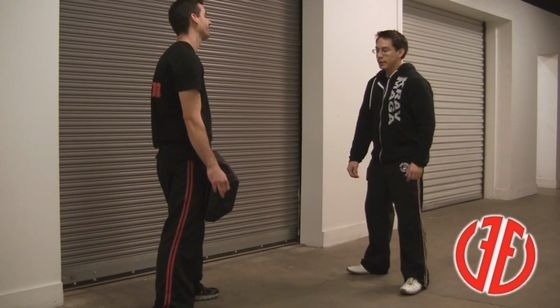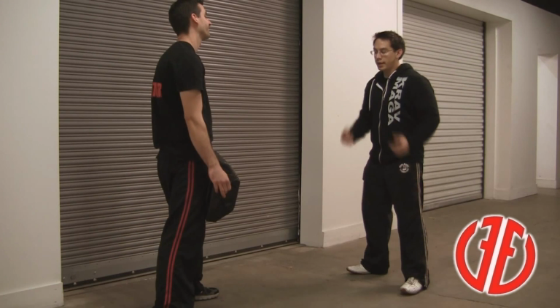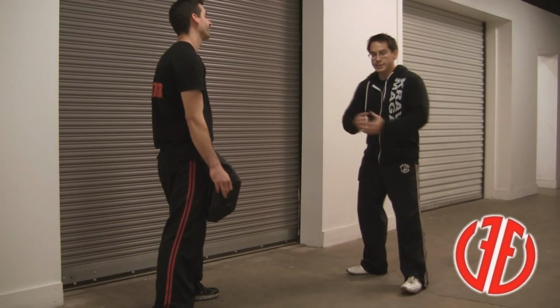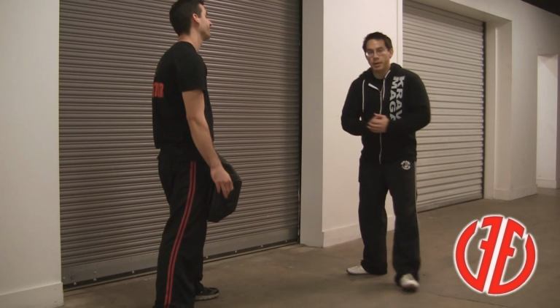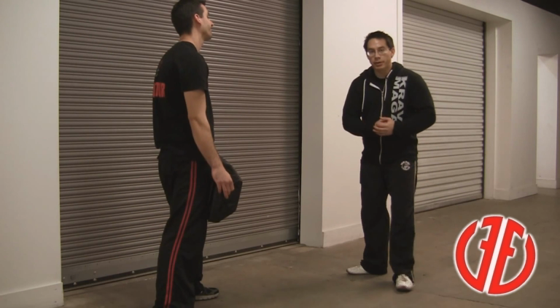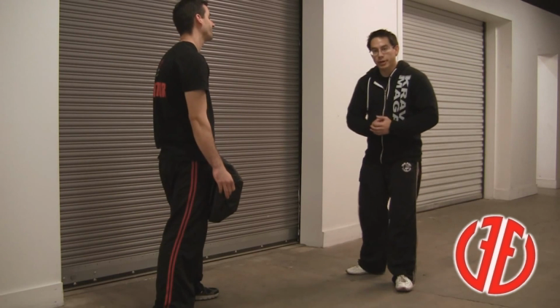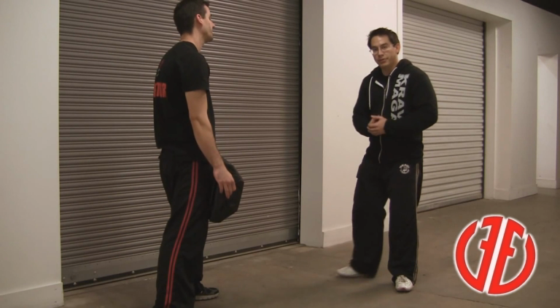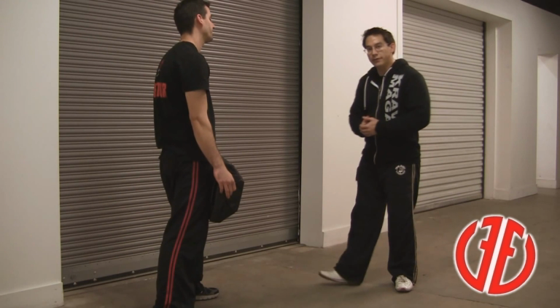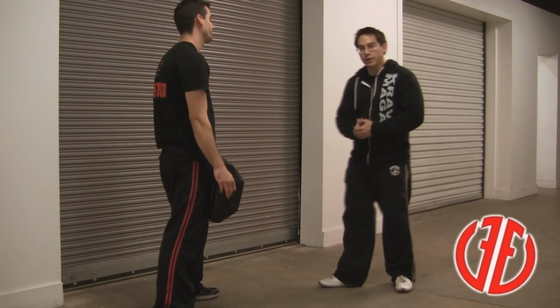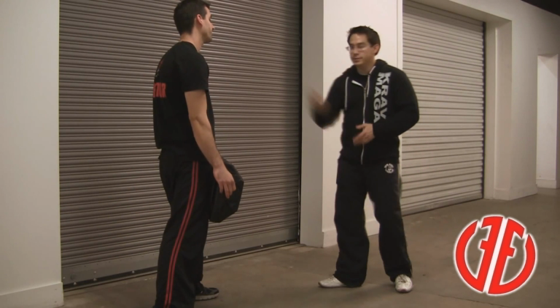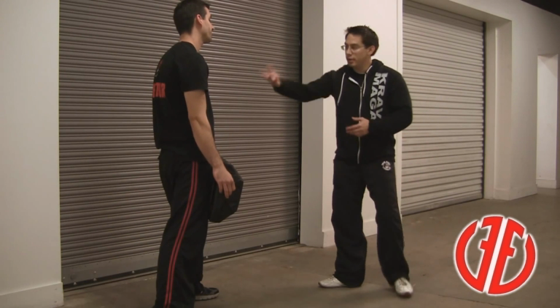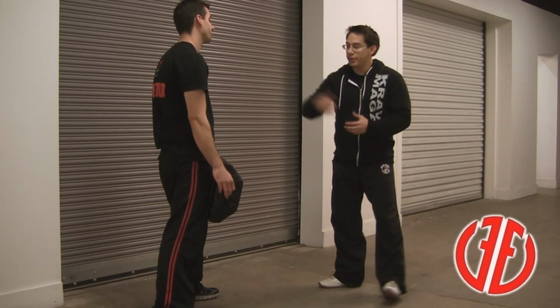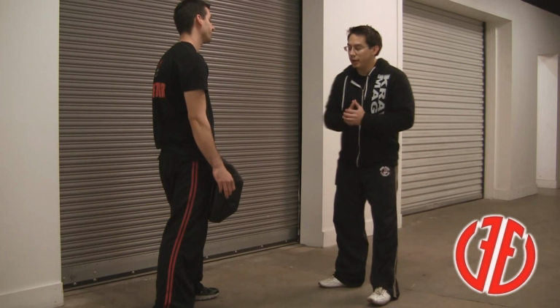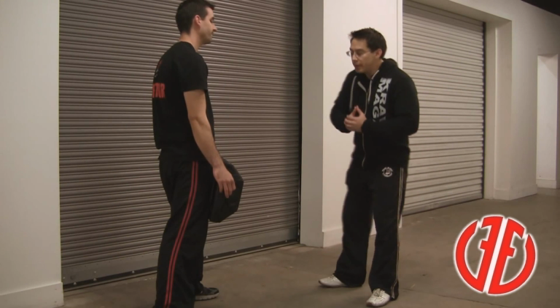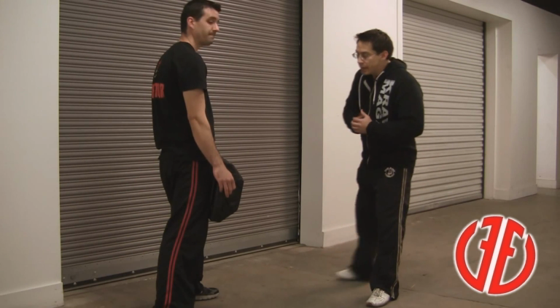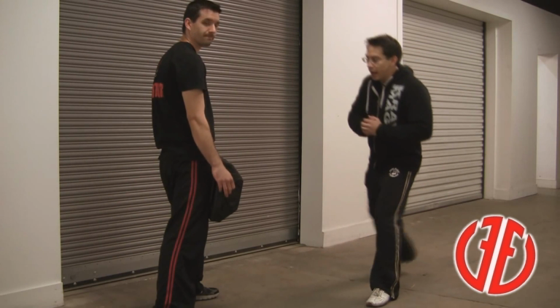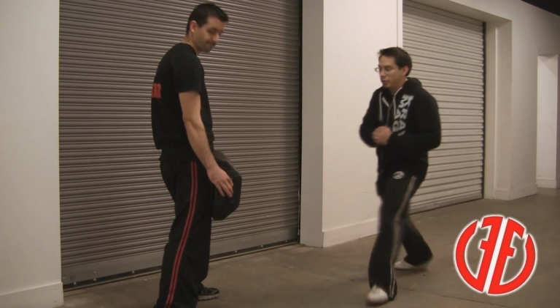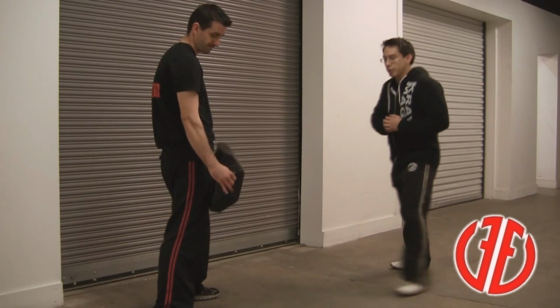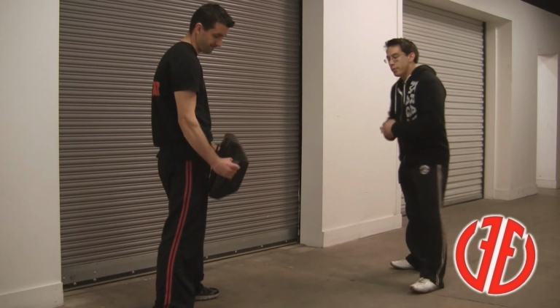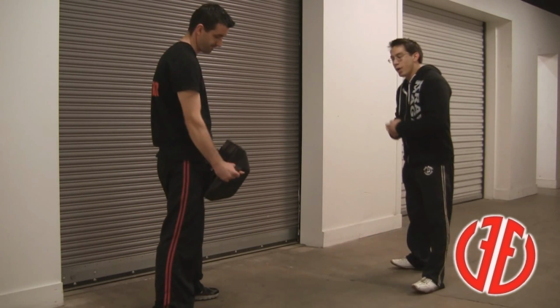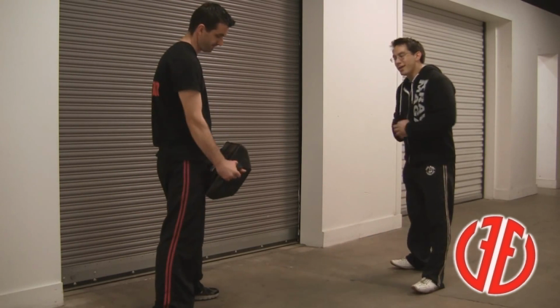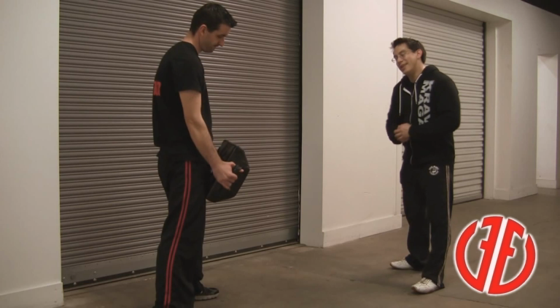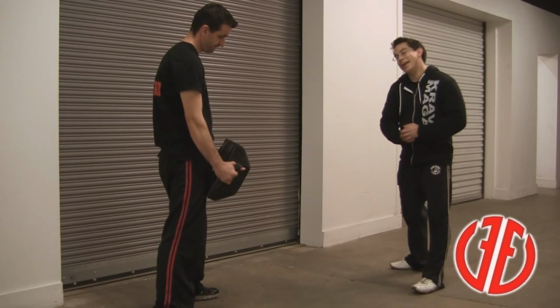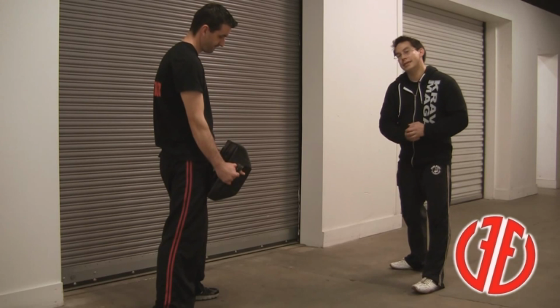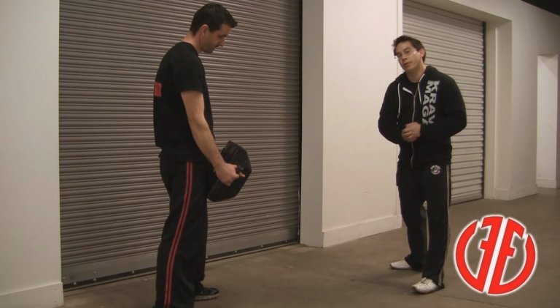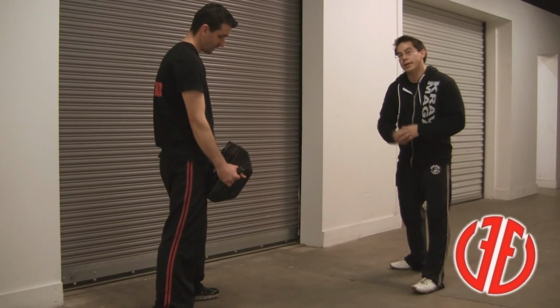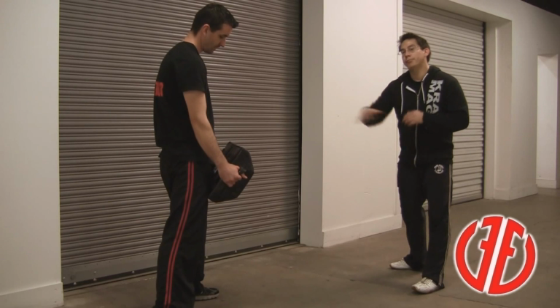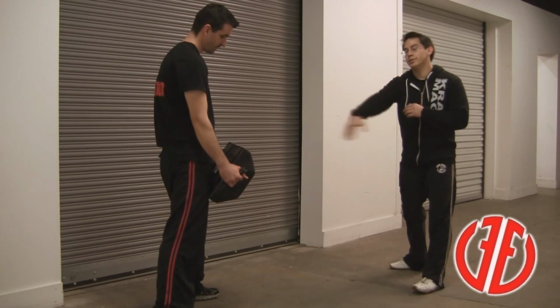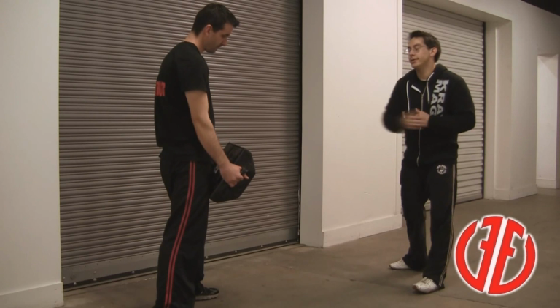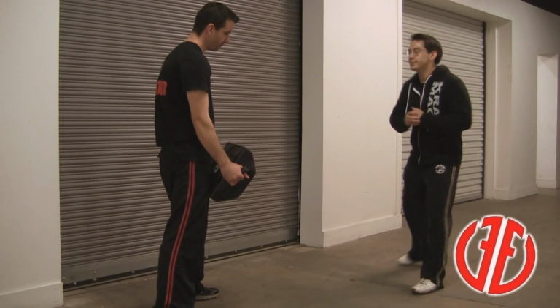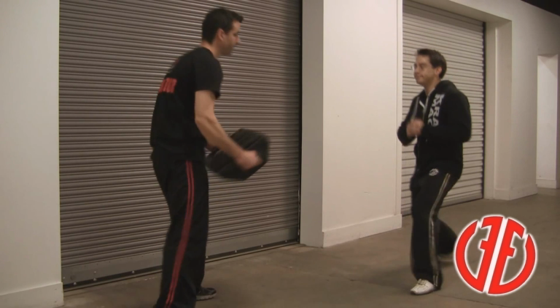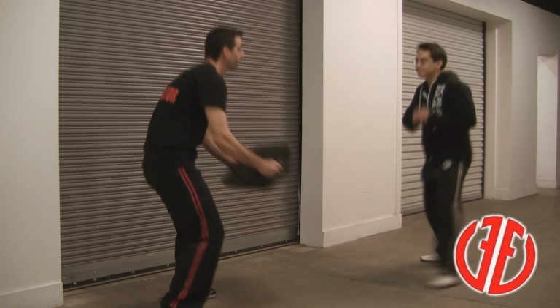Hey guys, it's Wayne Miller again with Fit and Fearless along with Caleb. We're going to be working on the advancing front kick. Looks like this.